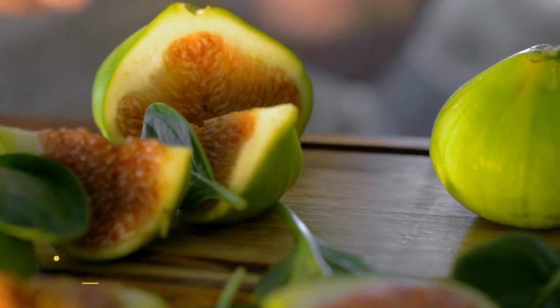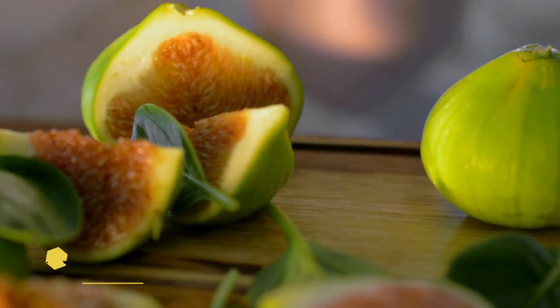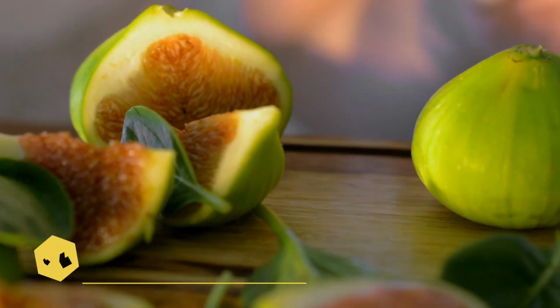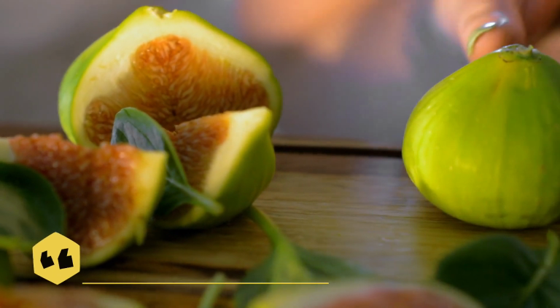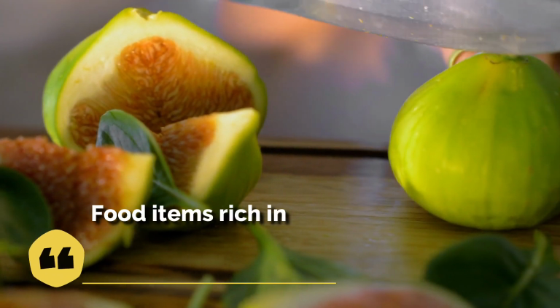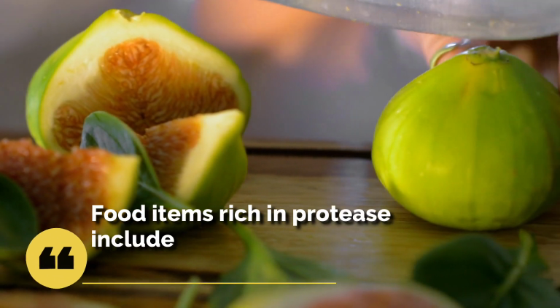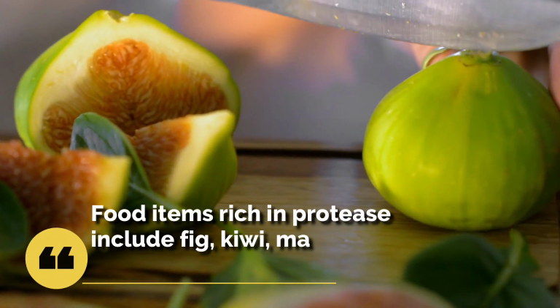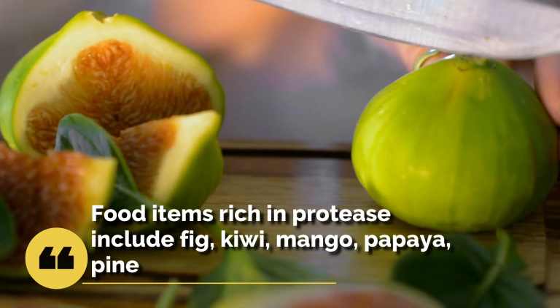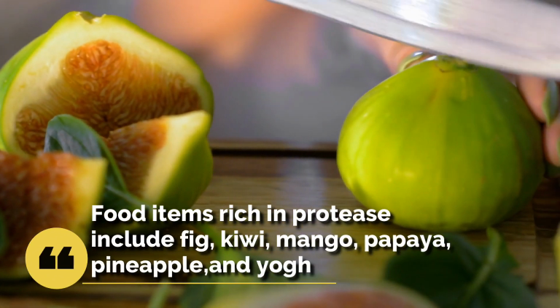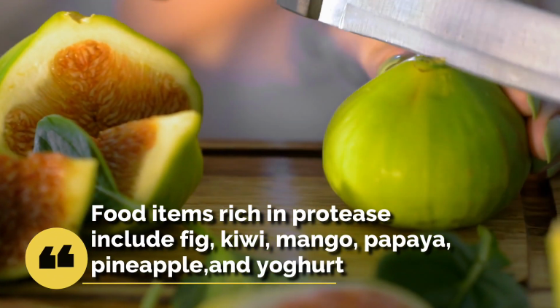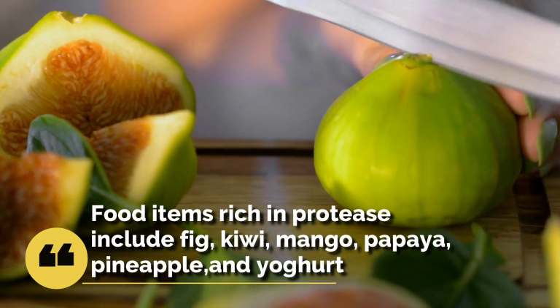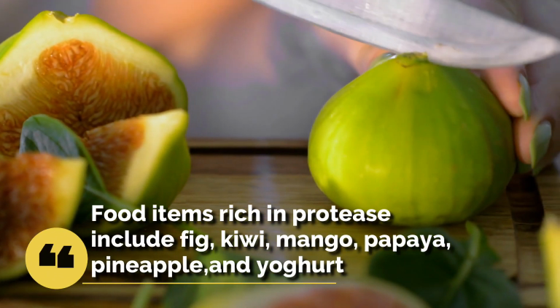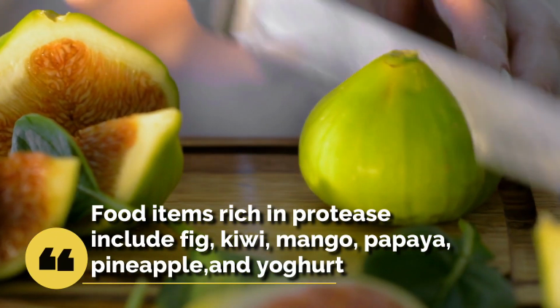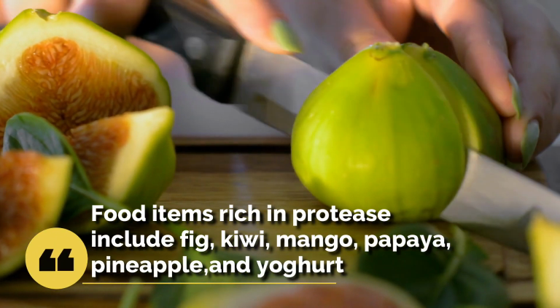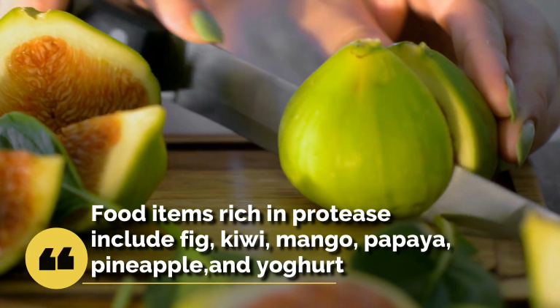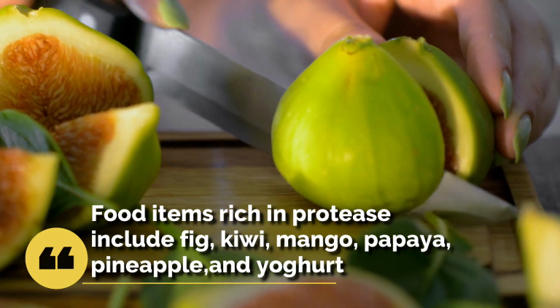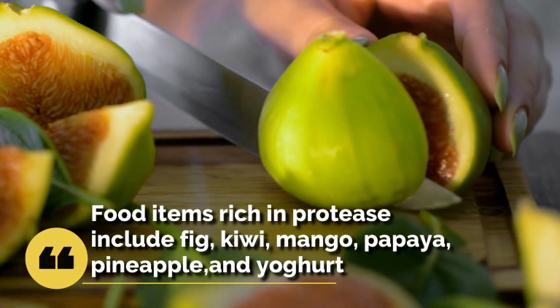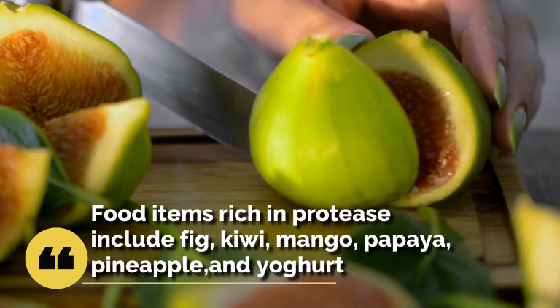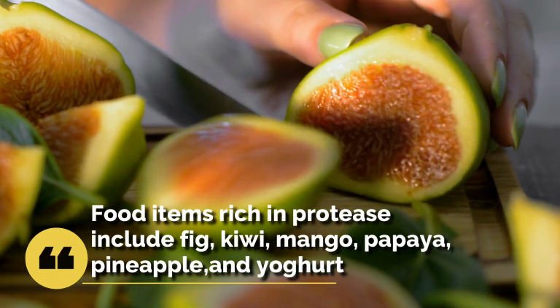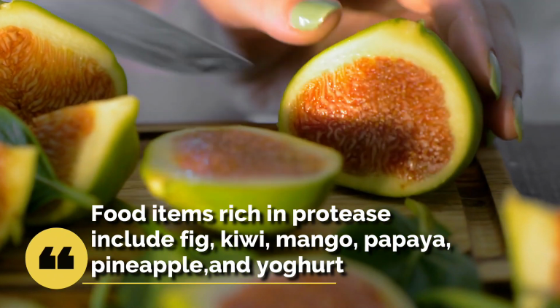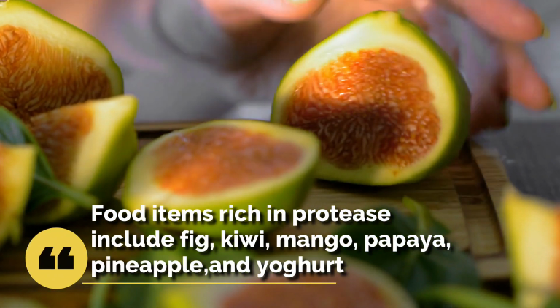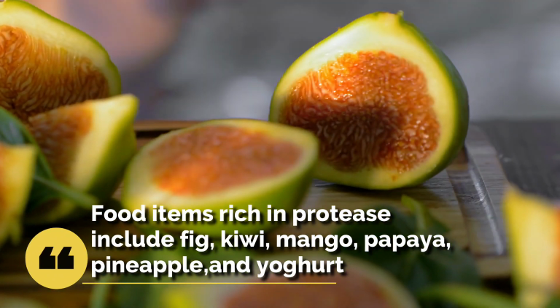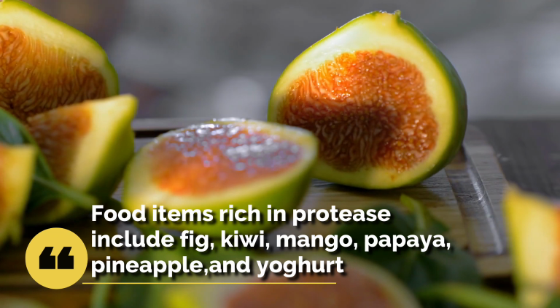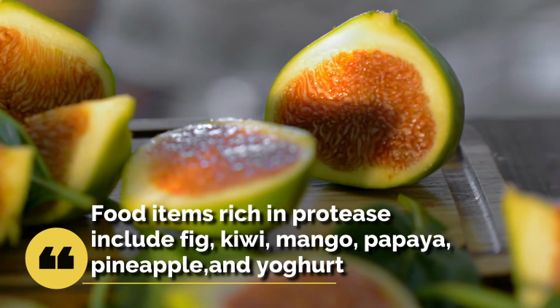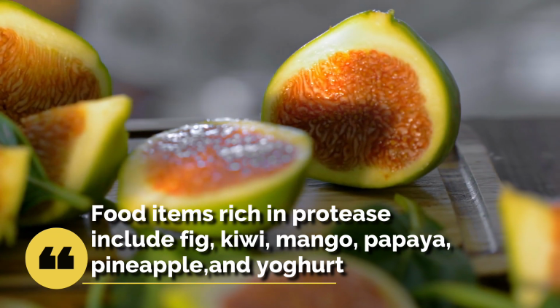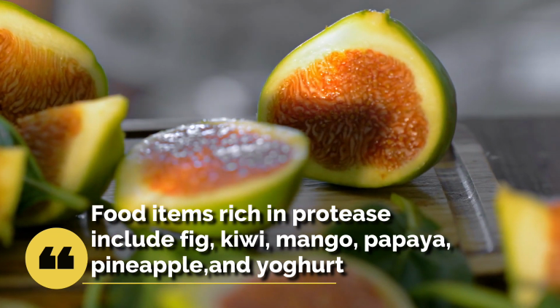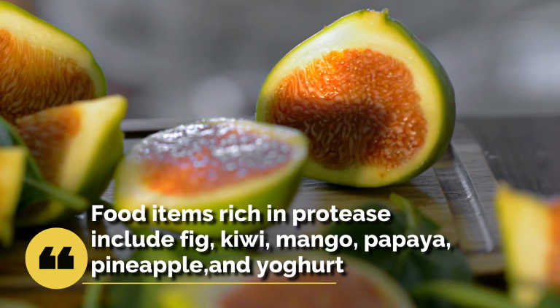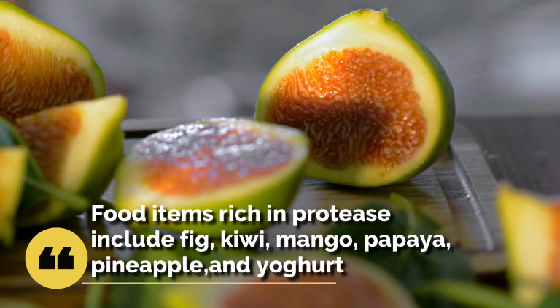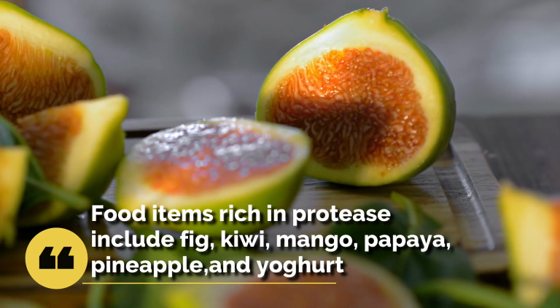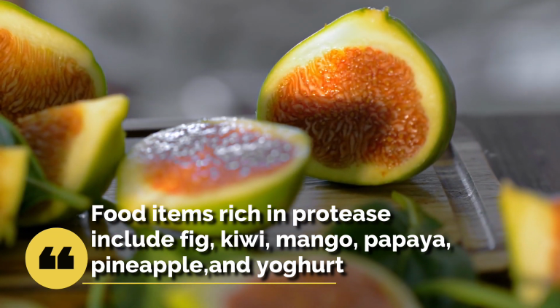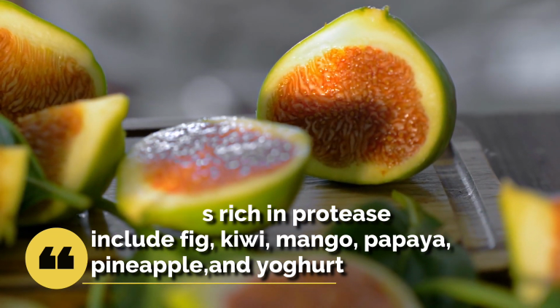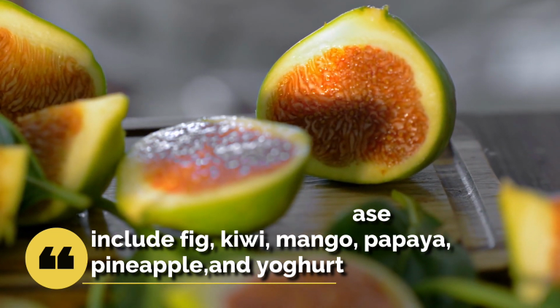Food items rich in protease include fig, kiwi, mango, papaya, pineapple, and yogurt.